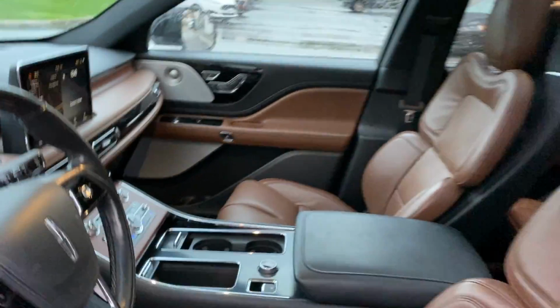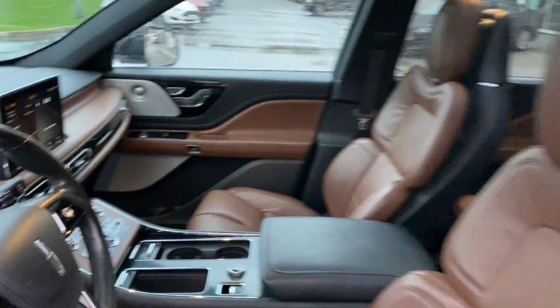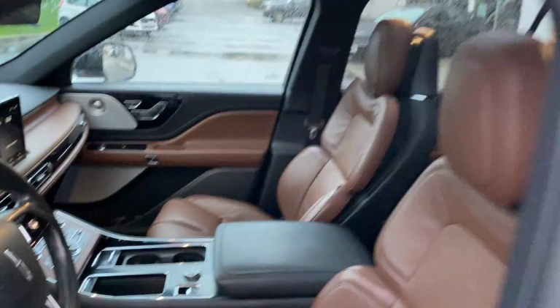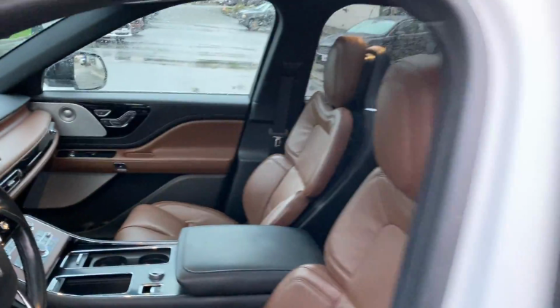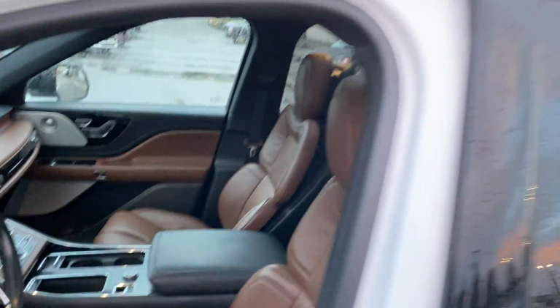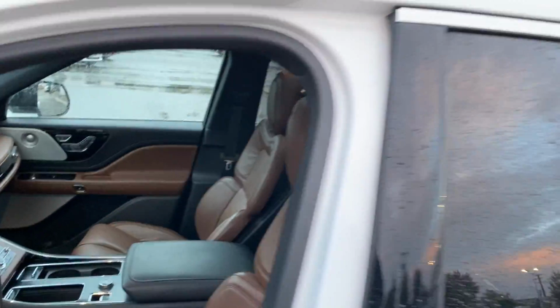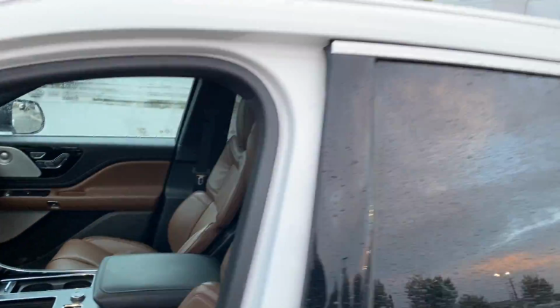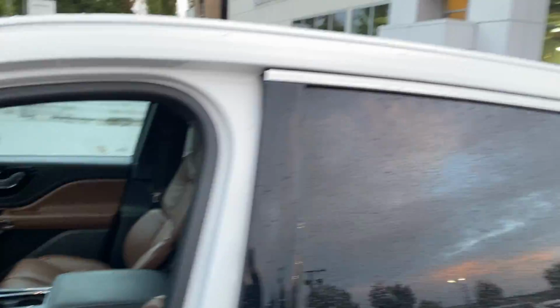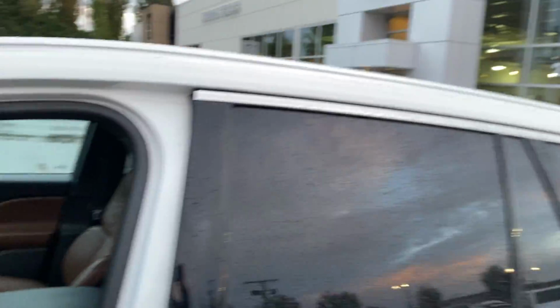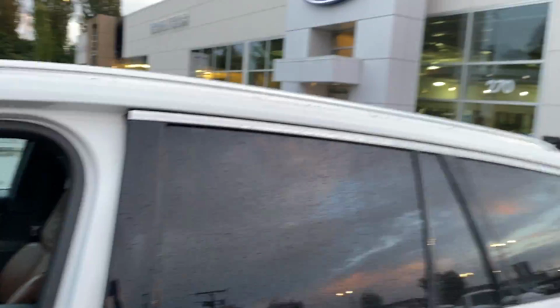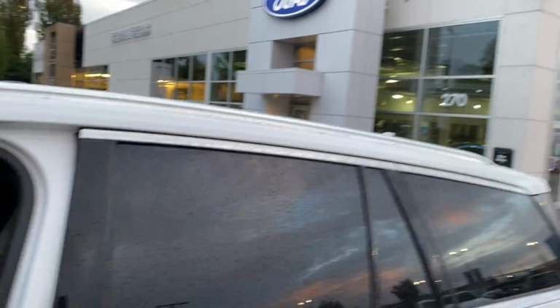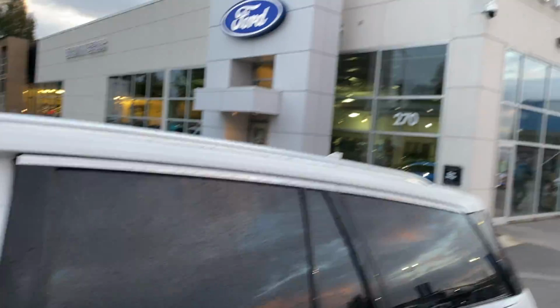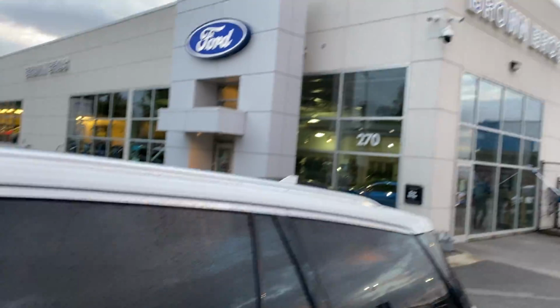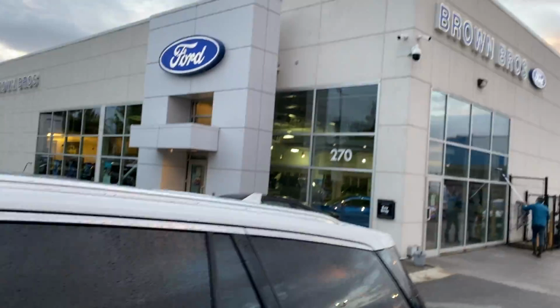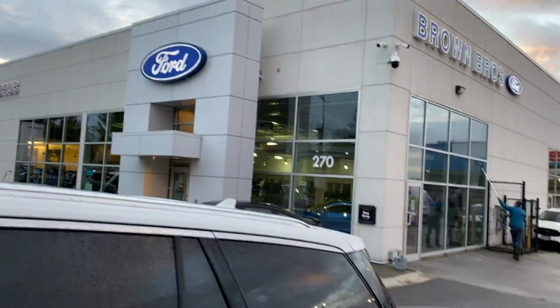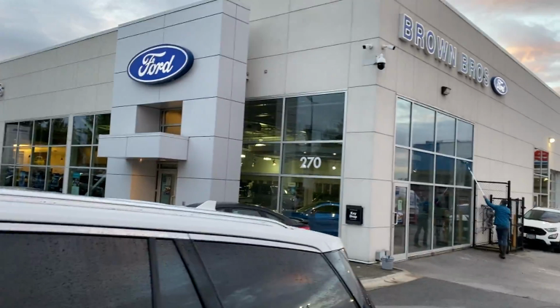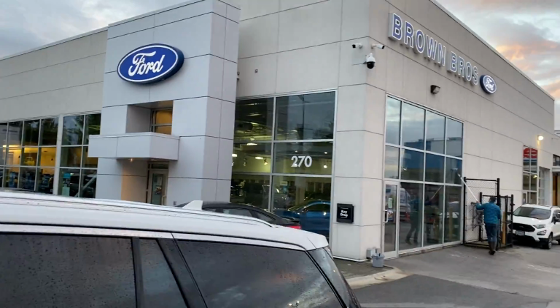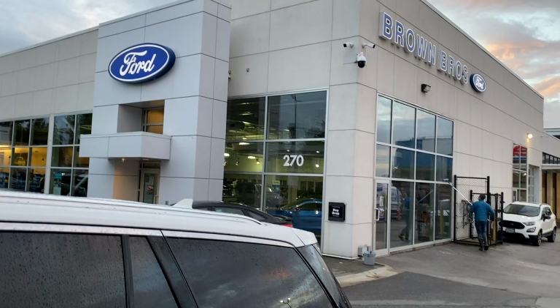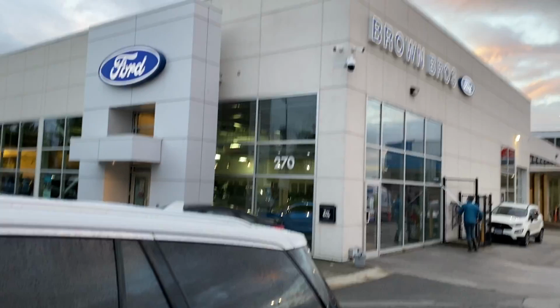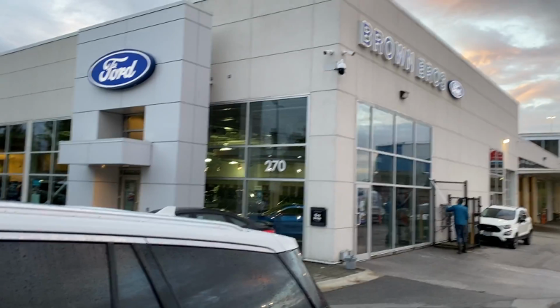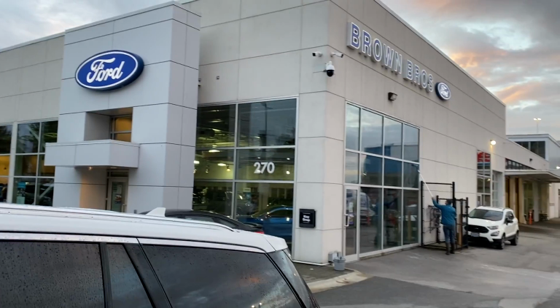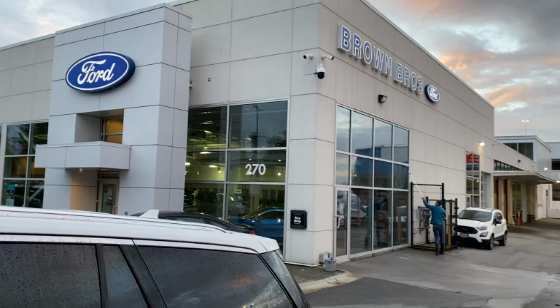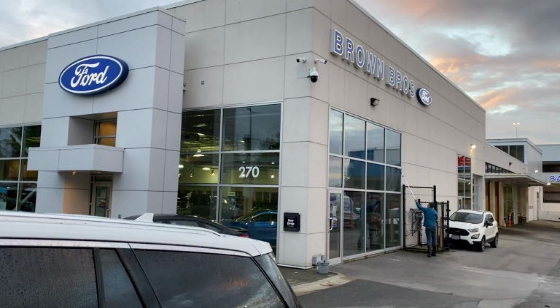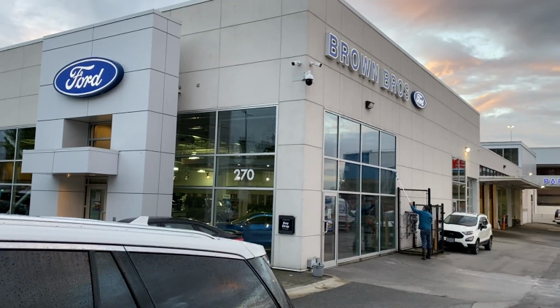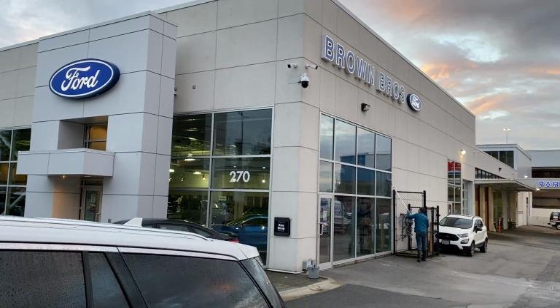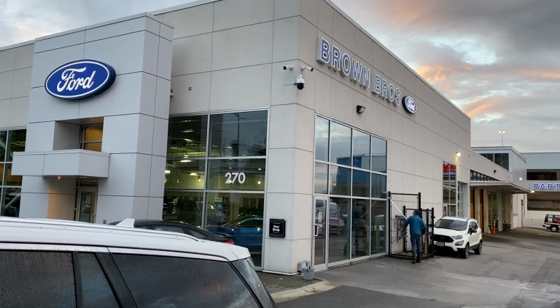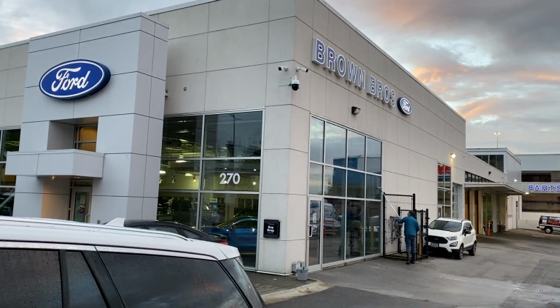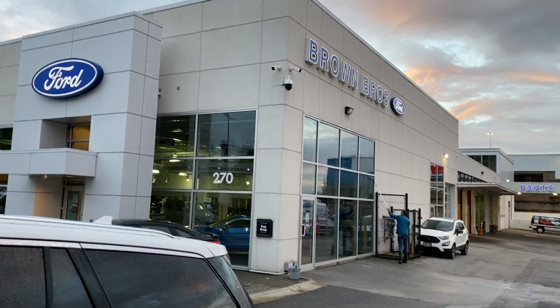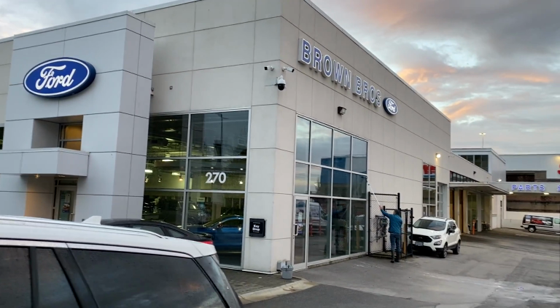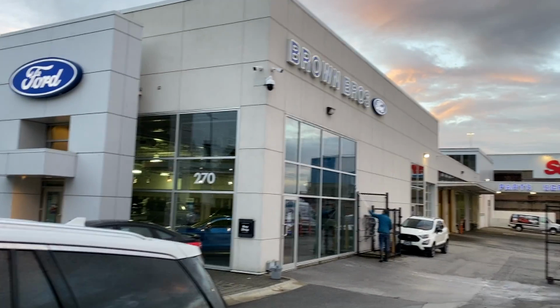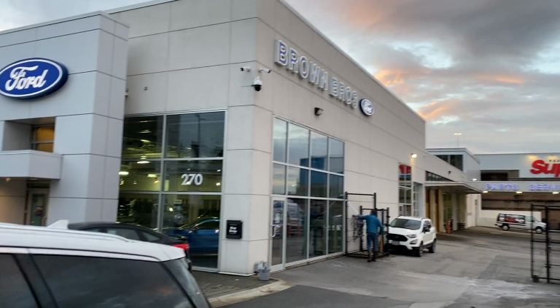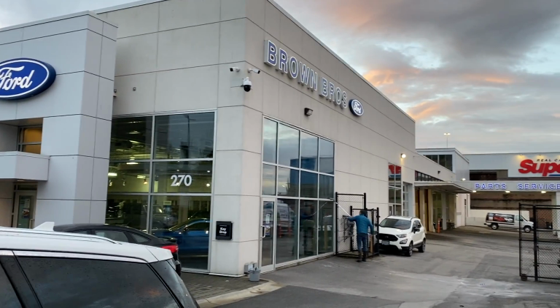Come find us at Brown Brothers Ford Lincoln. We're located at 270 Southeast Marine Drive in Vancouver.